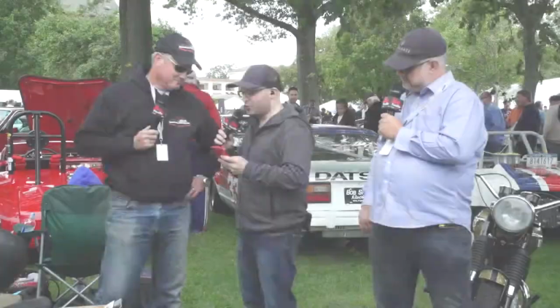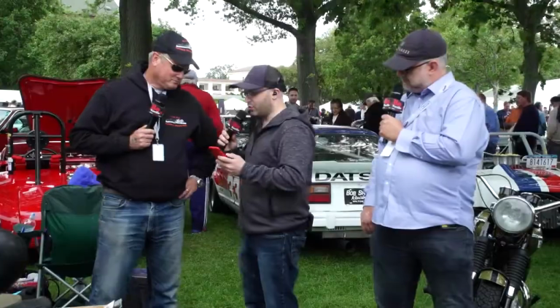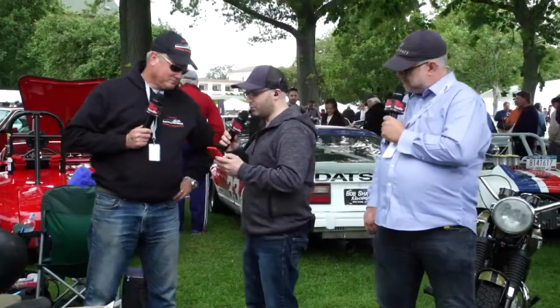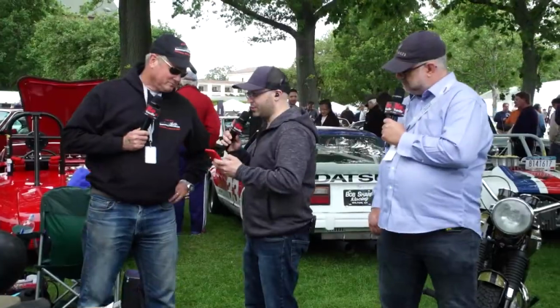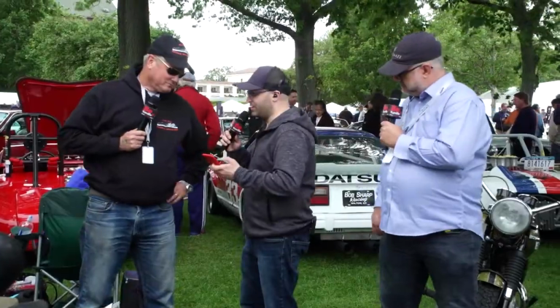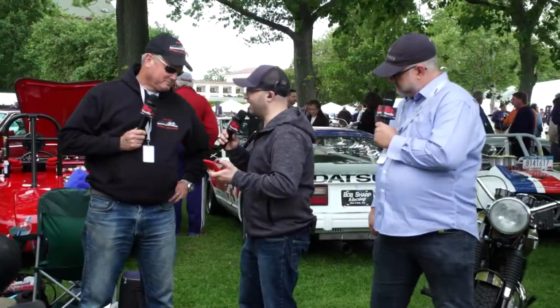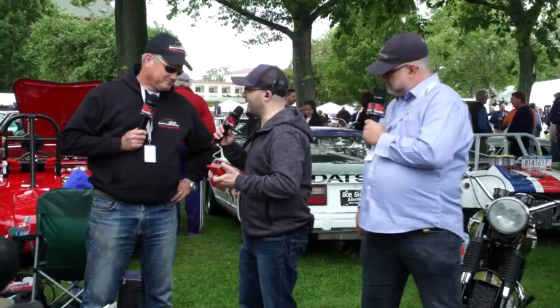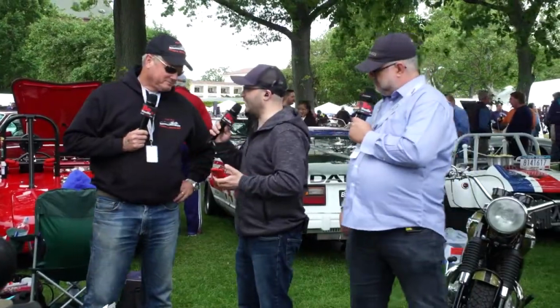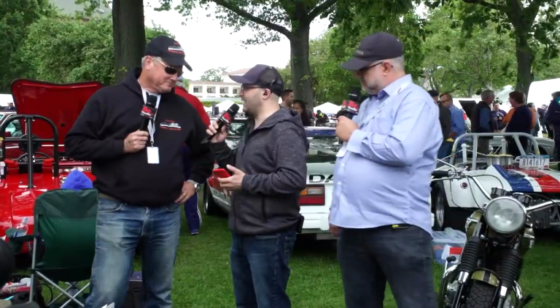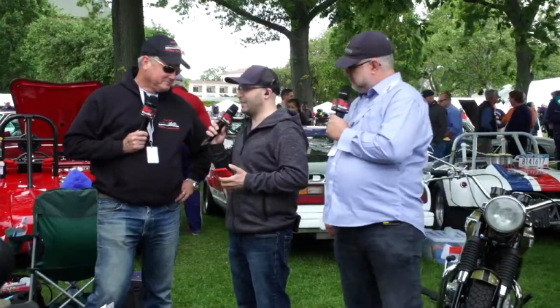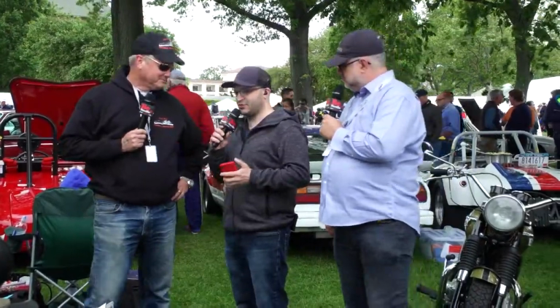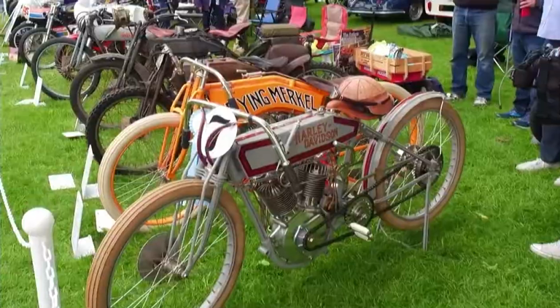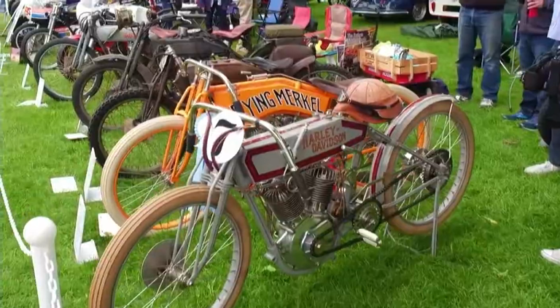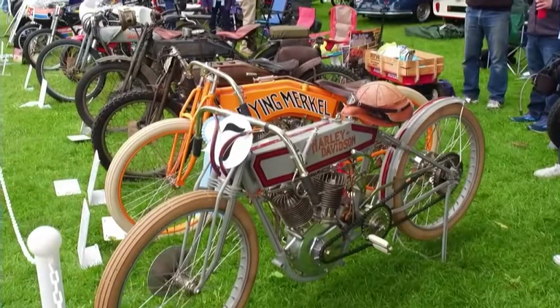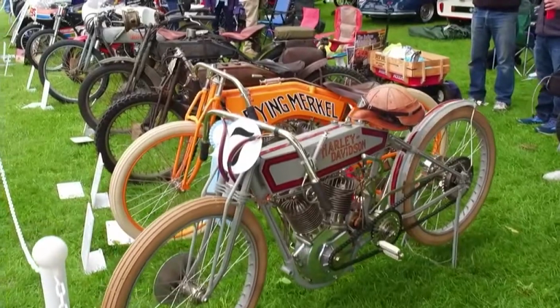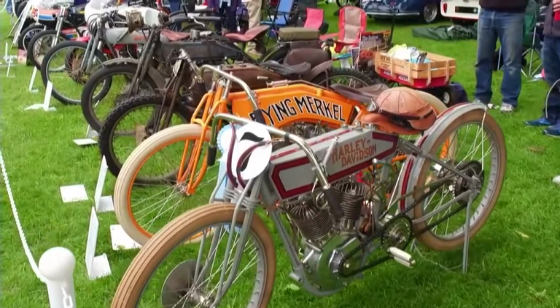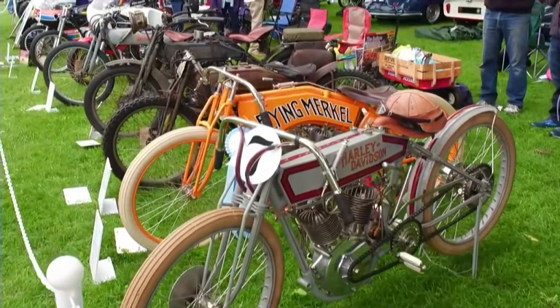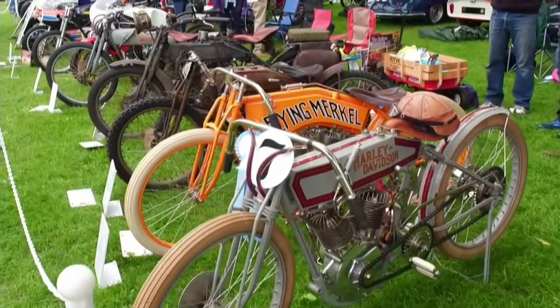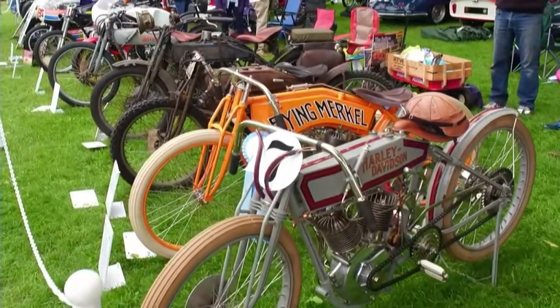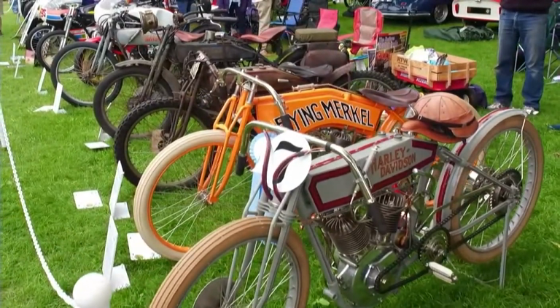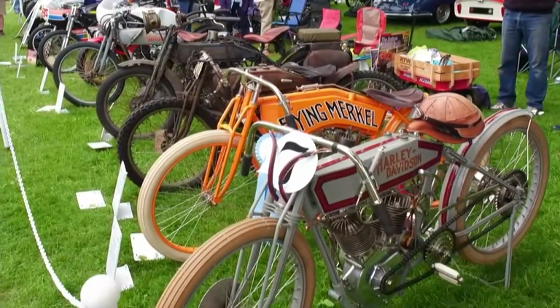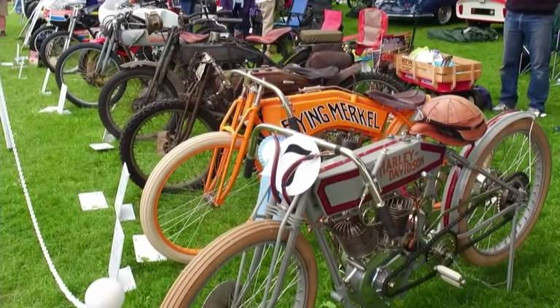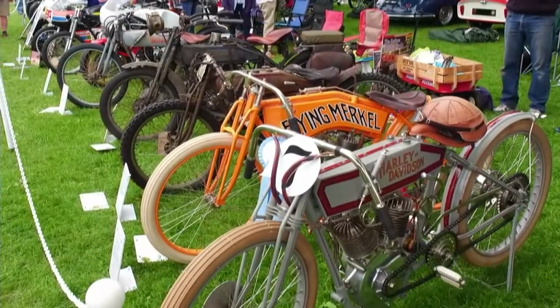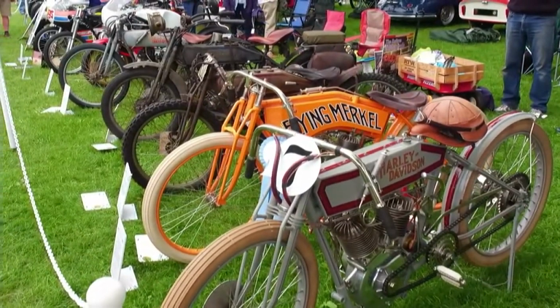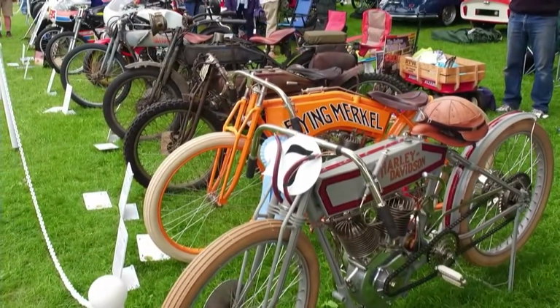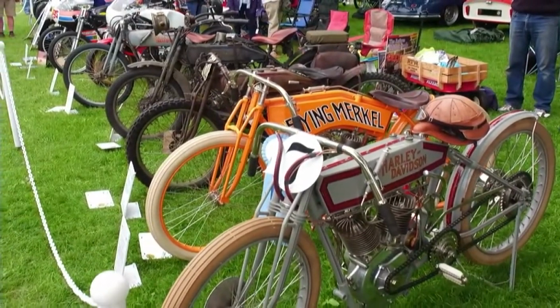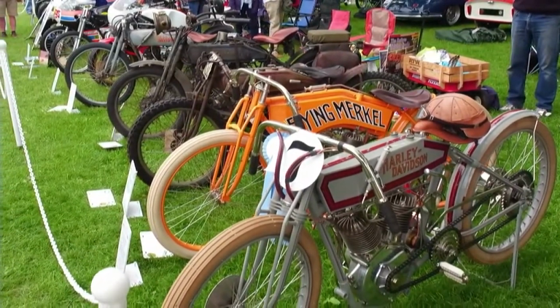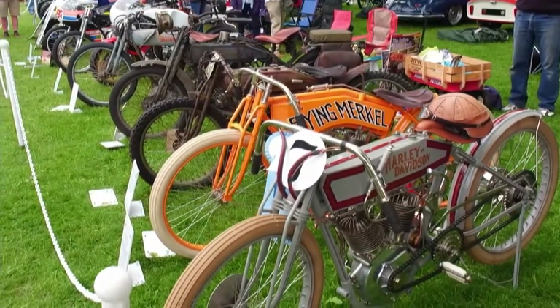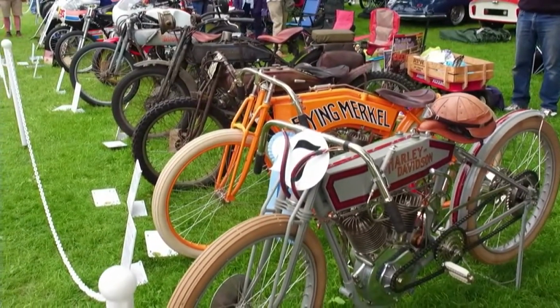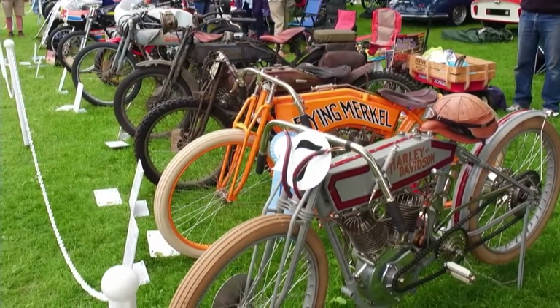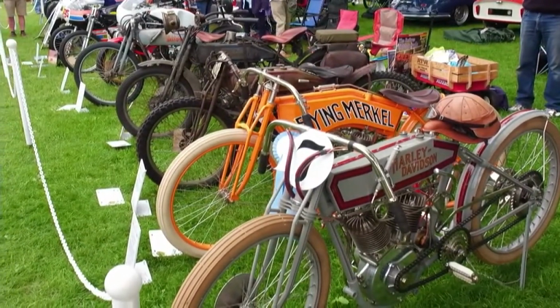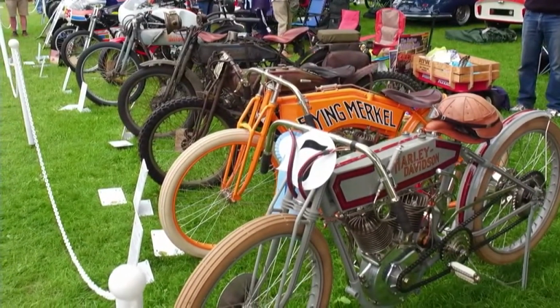So, this is Dave. Dave, you've got an extensive collection. Can you take us through the collection, and can we also start one of these bikes?